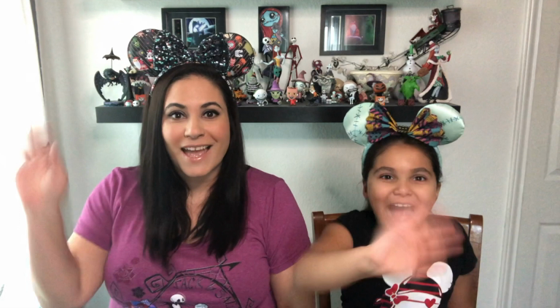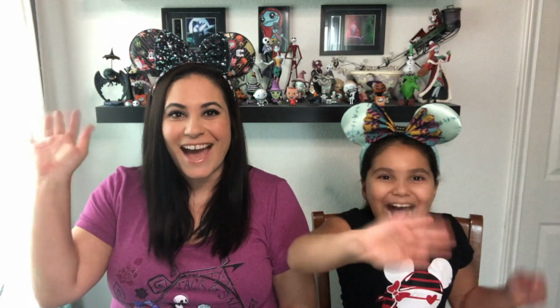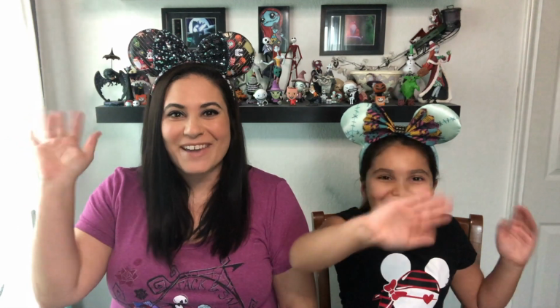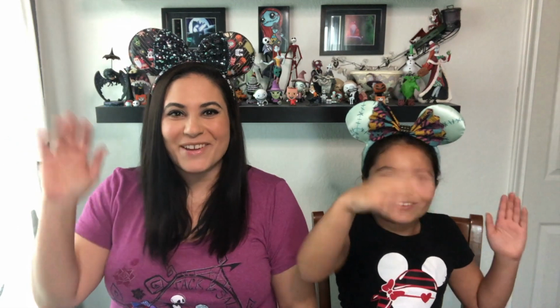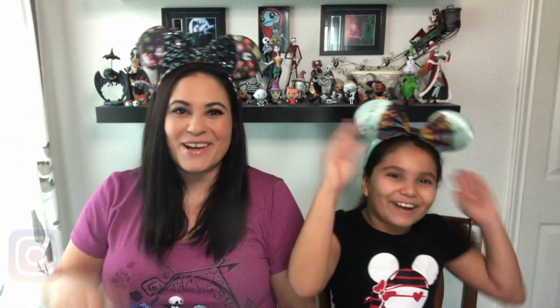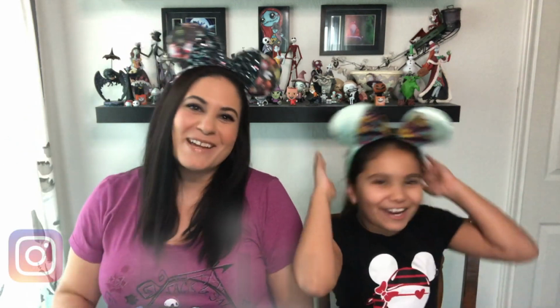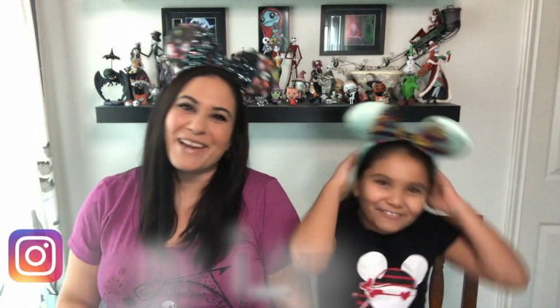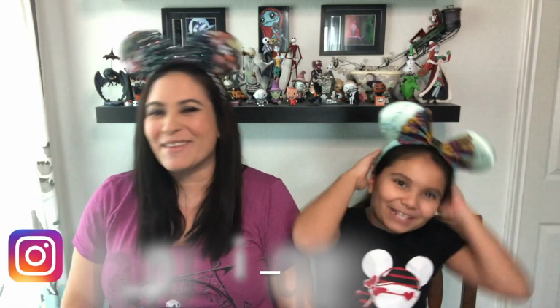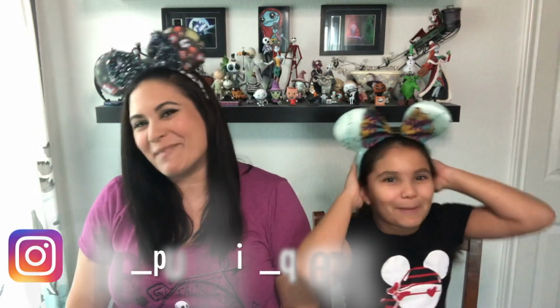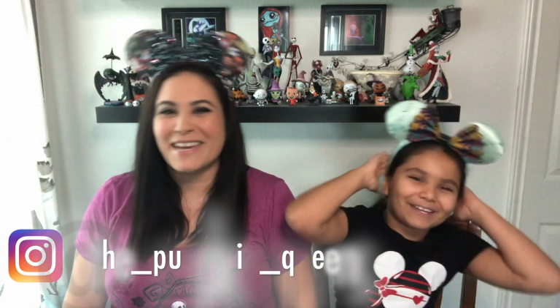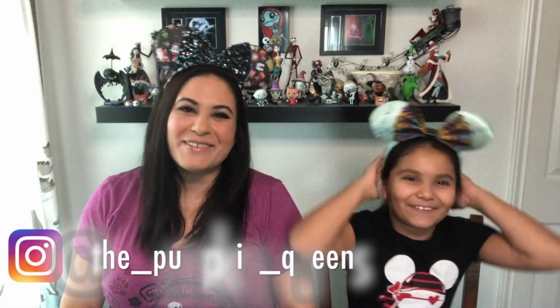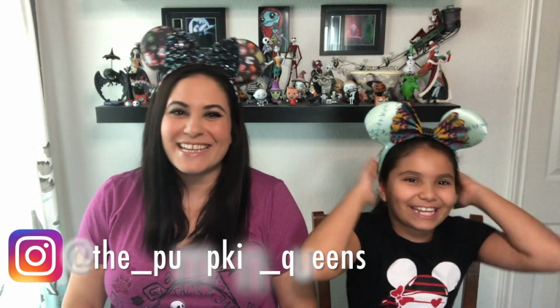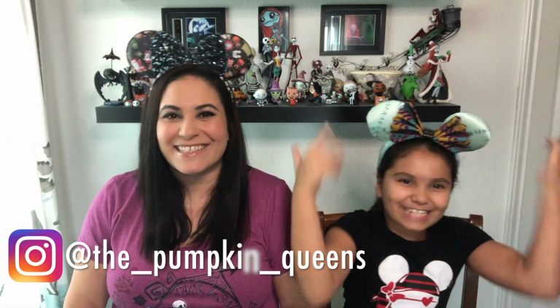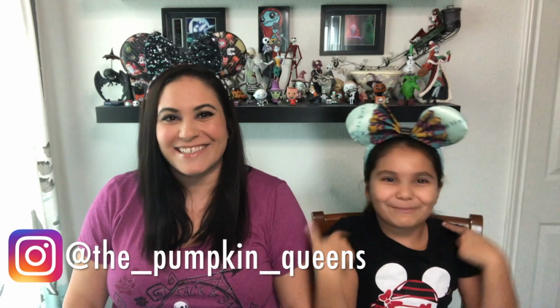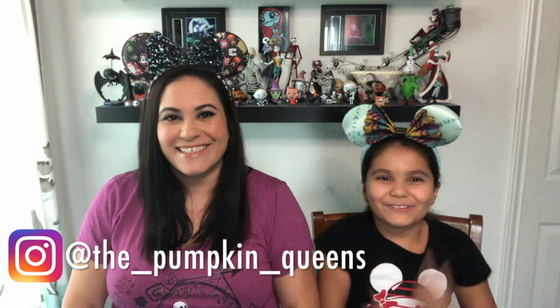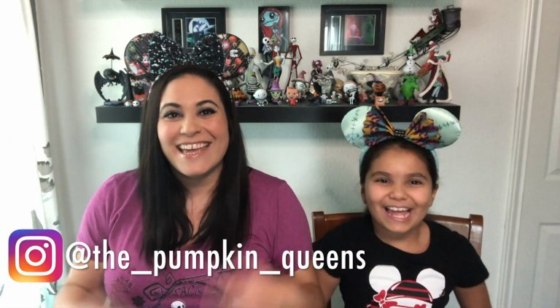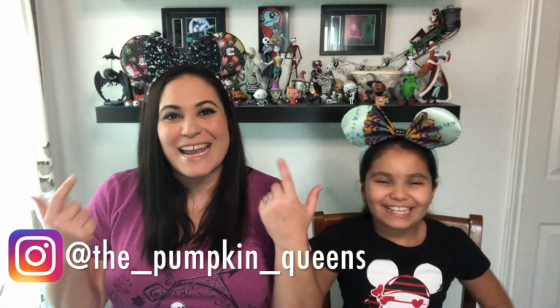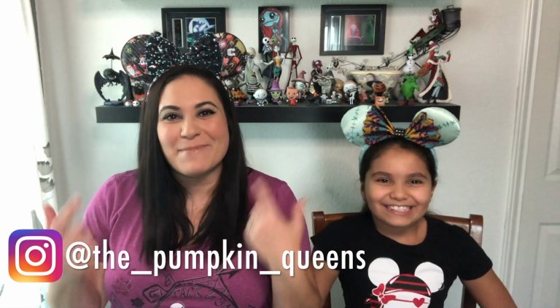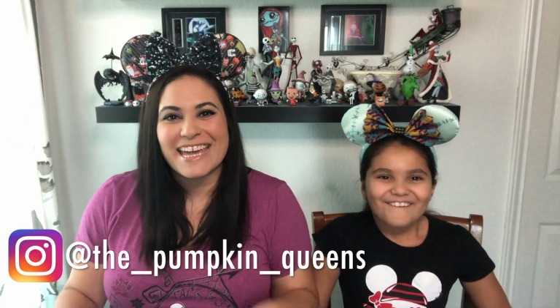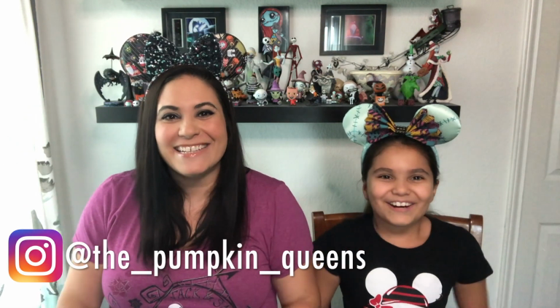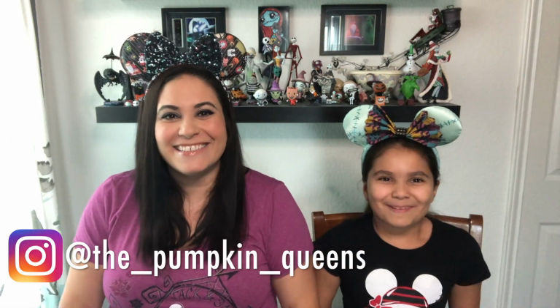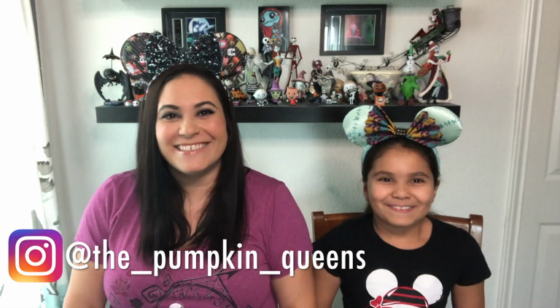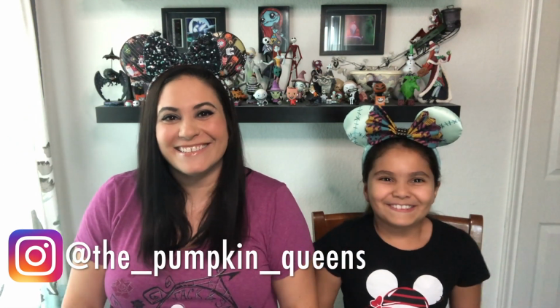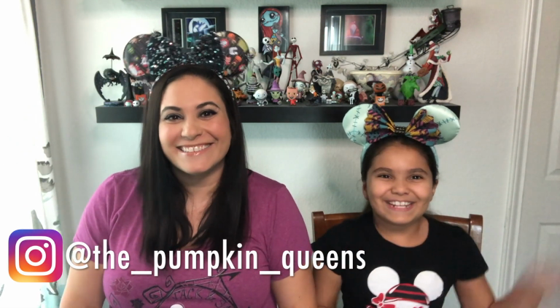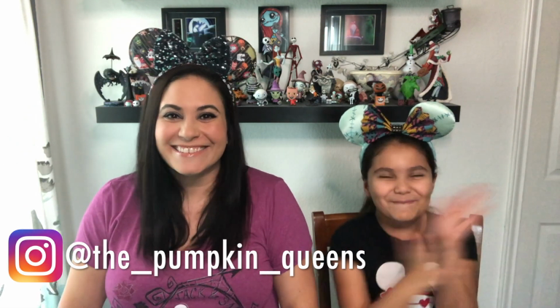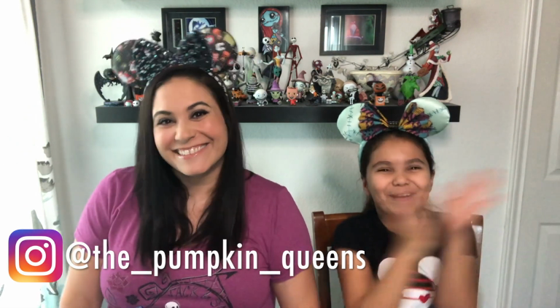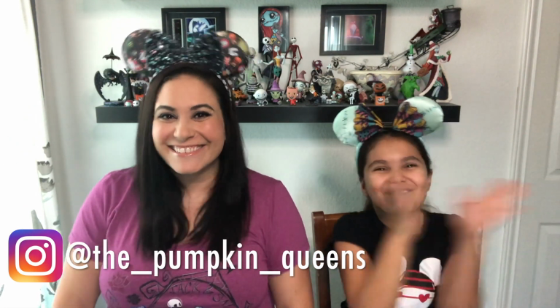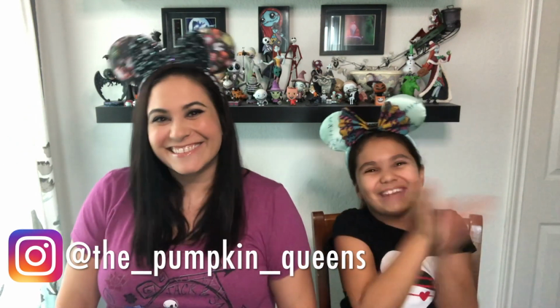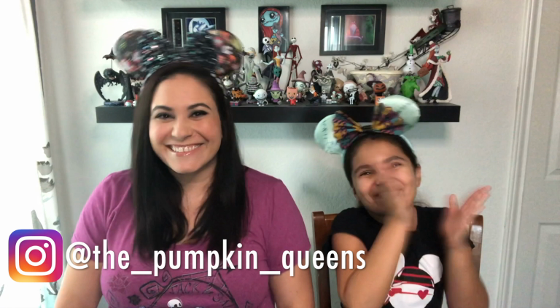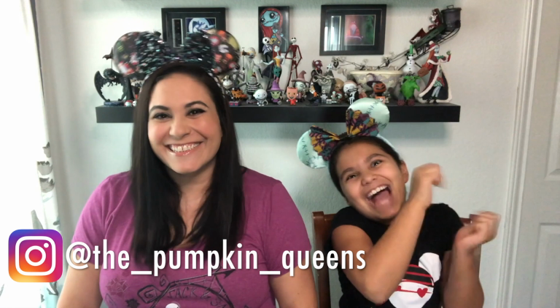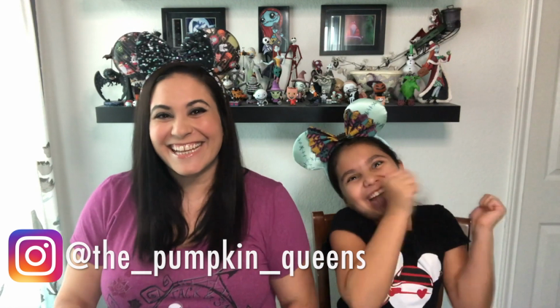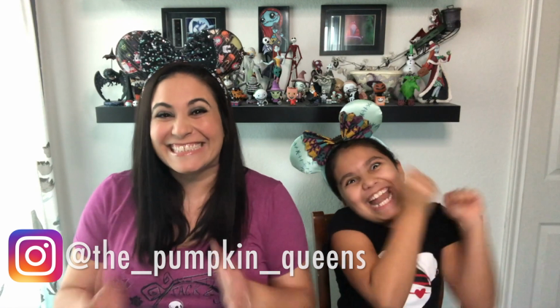Hi everyone, we're the Pumpkin Queens. I'm Juliette. And I'm Megan. Welcome back to the show — we have to be ready for the last day!